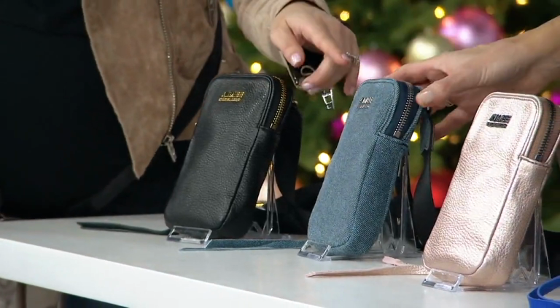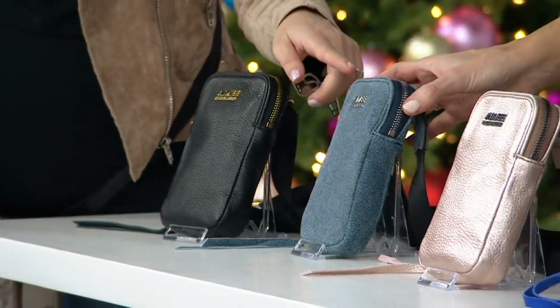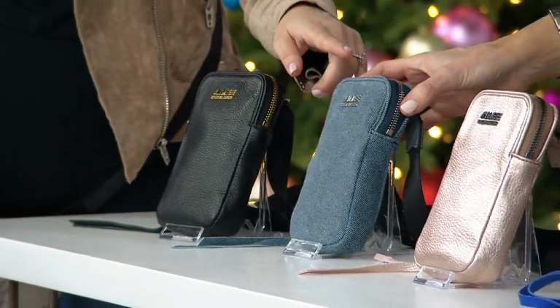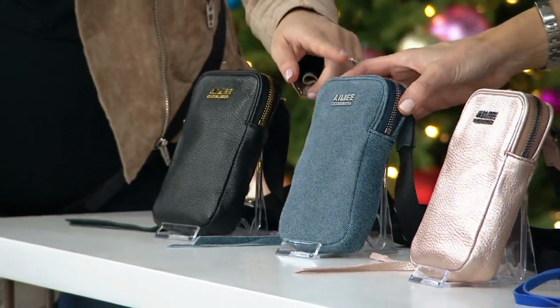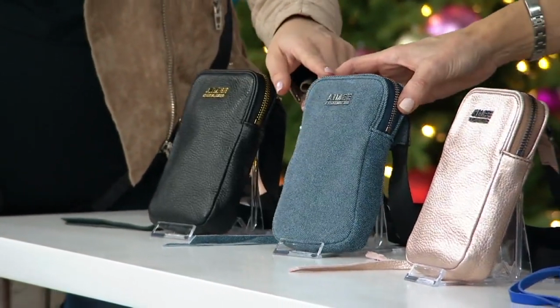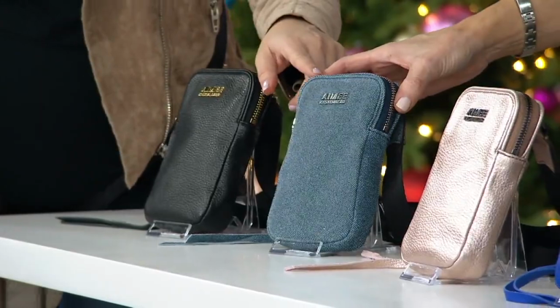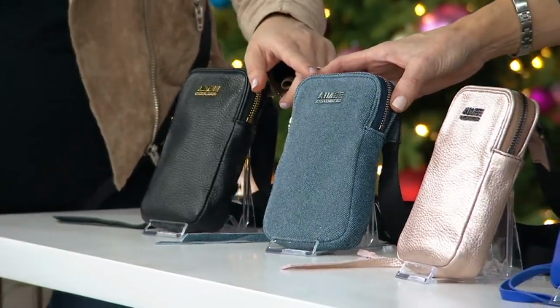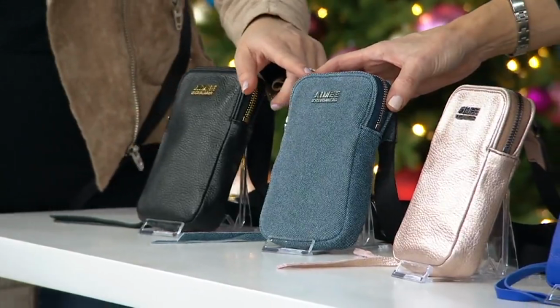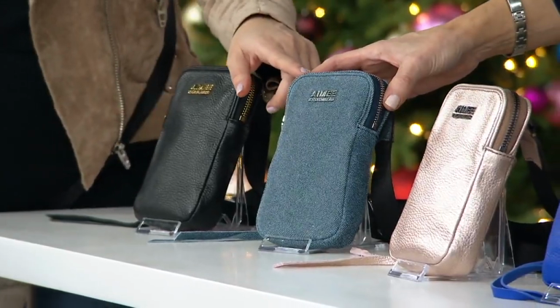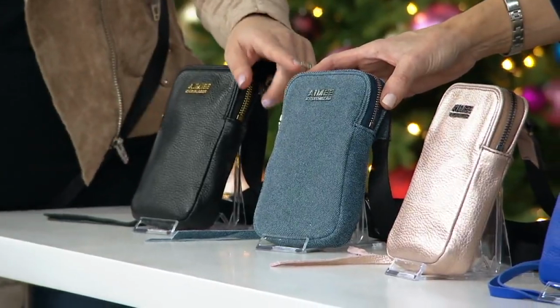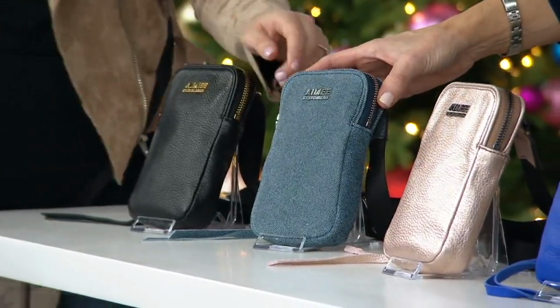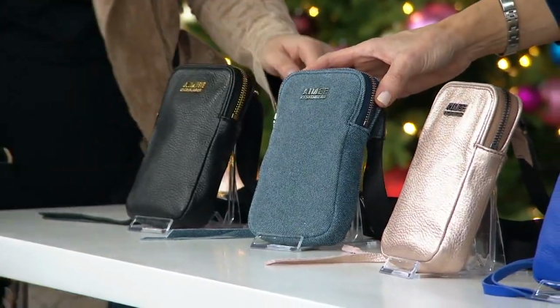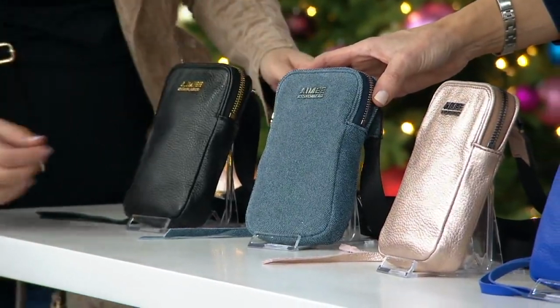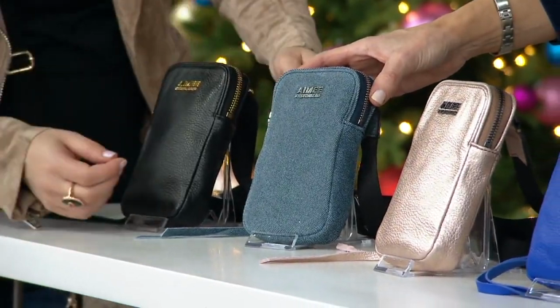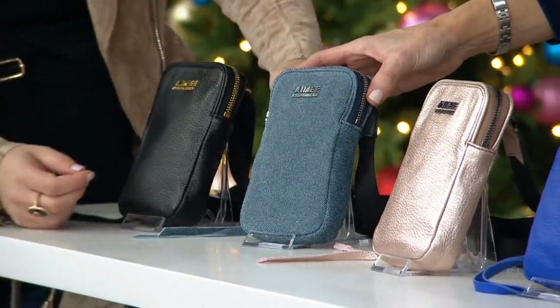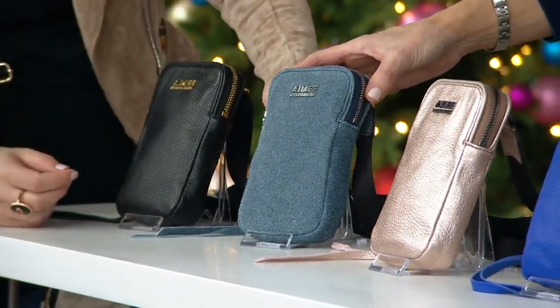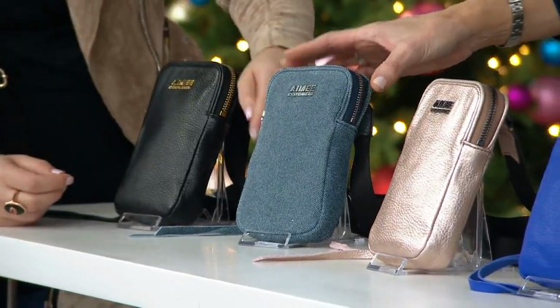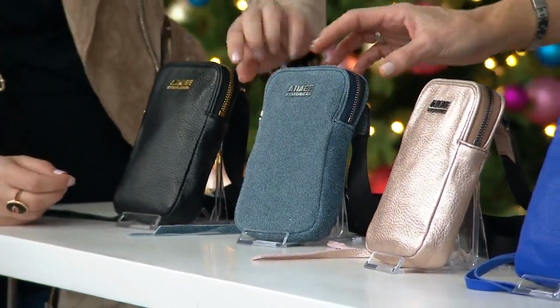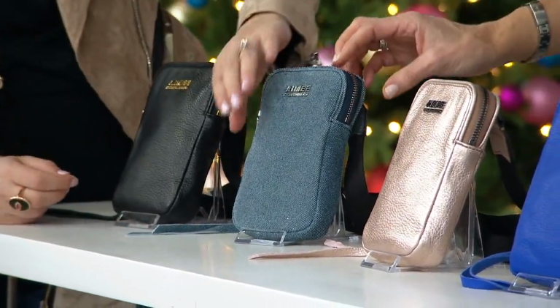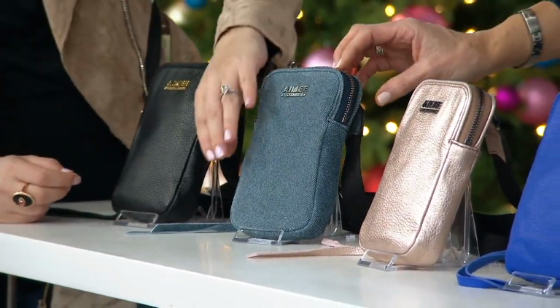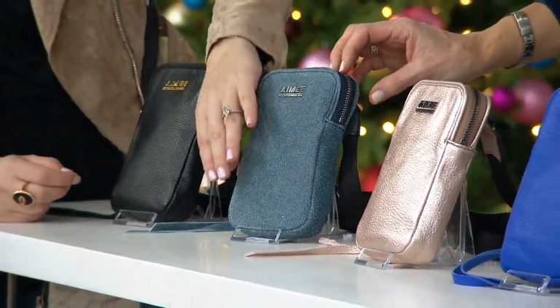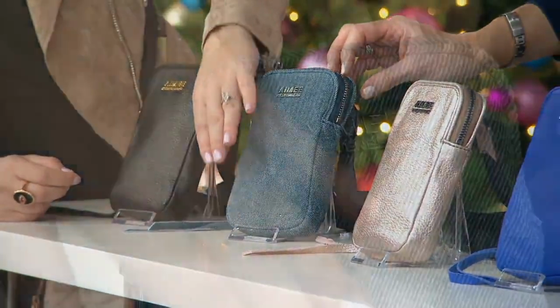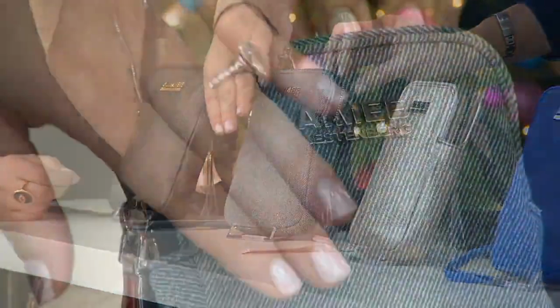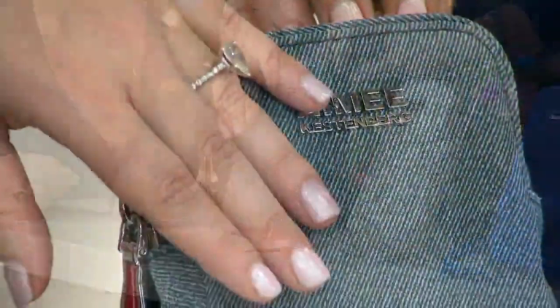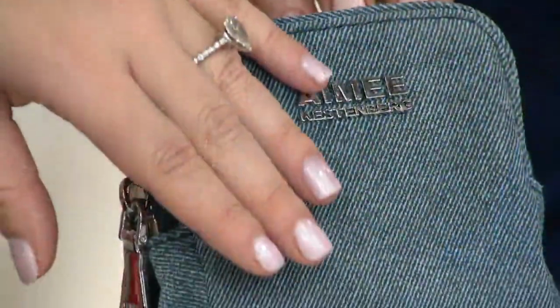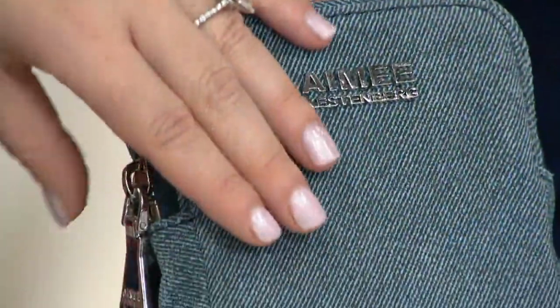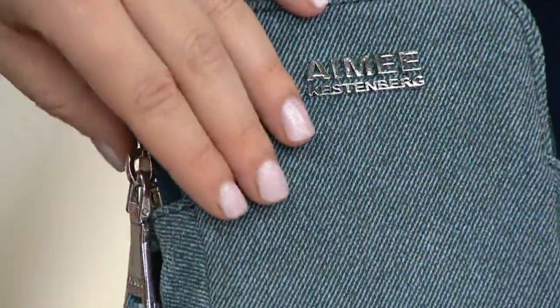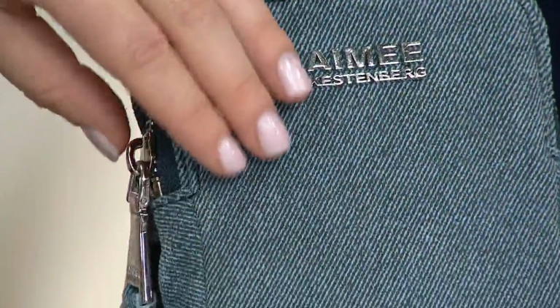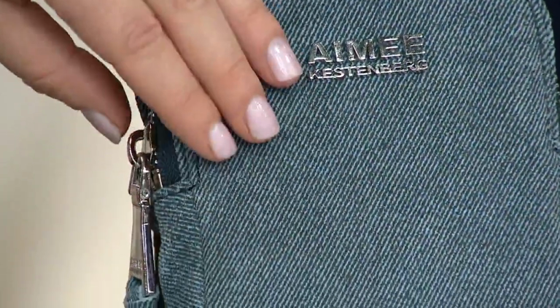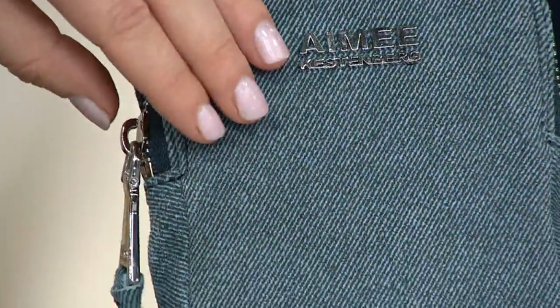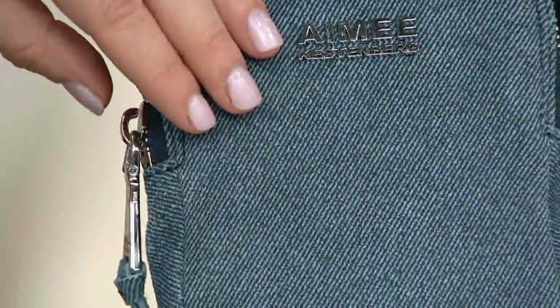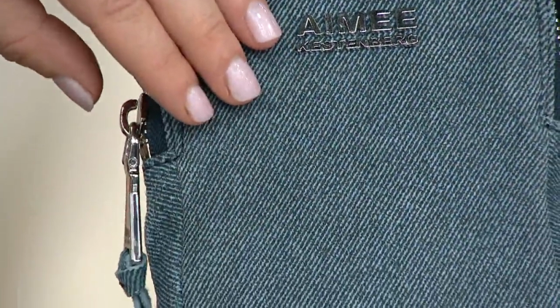The denim is going to have that silver tone hardware. Again, it's all leather - so it looks and feels like denim.